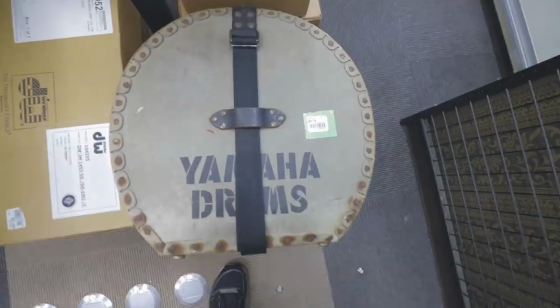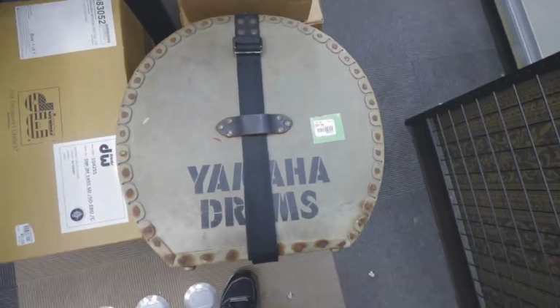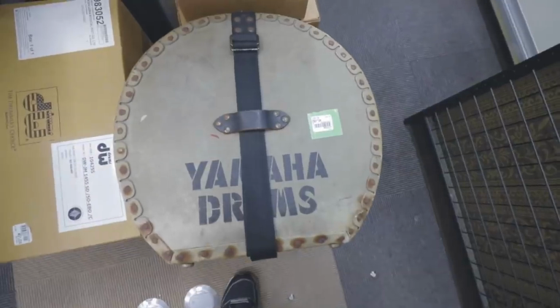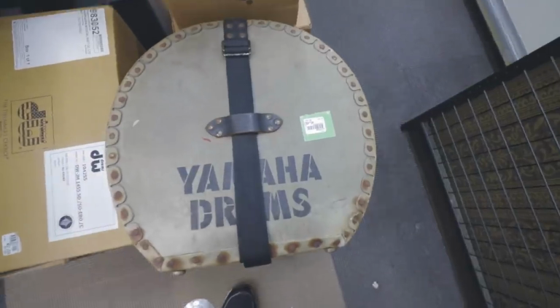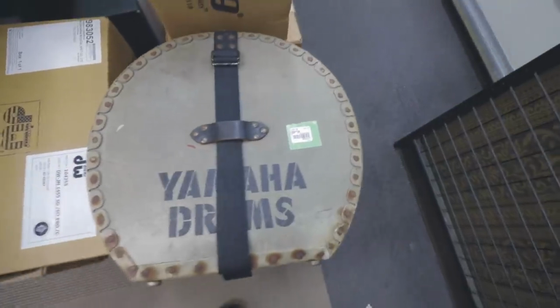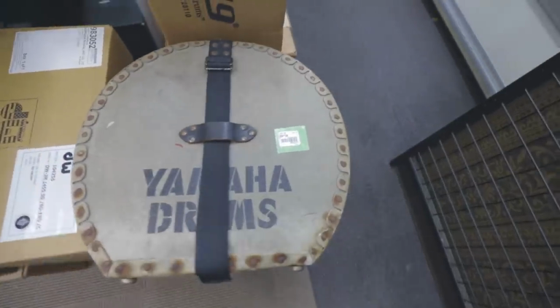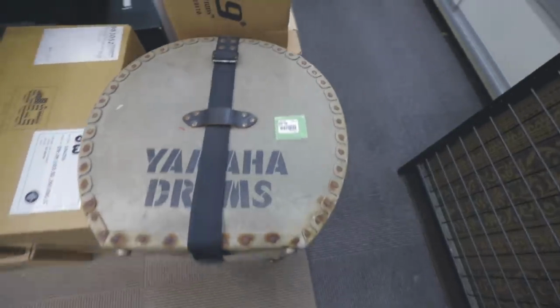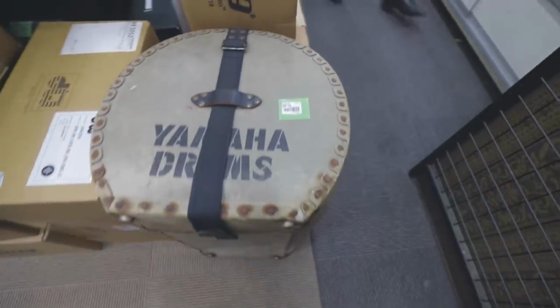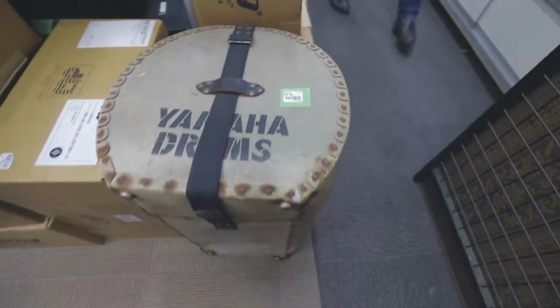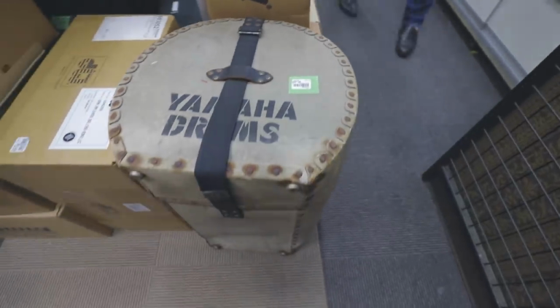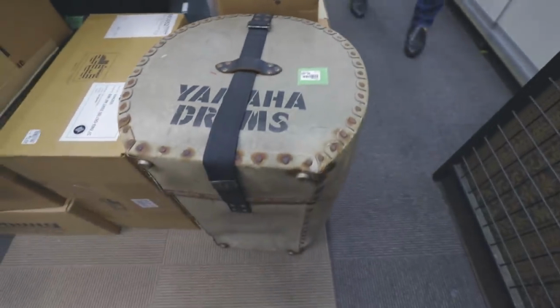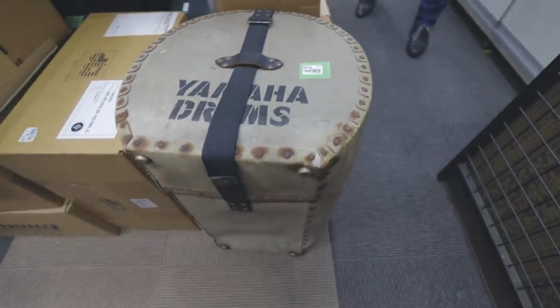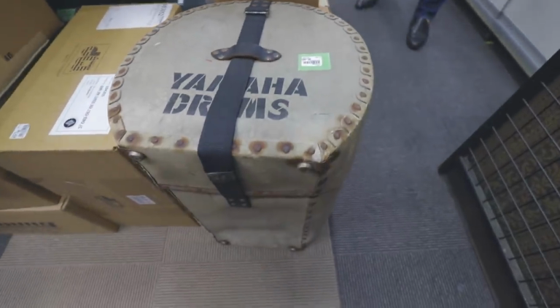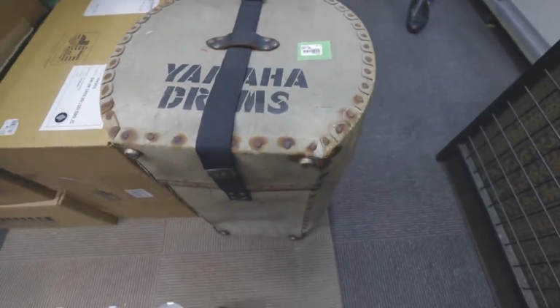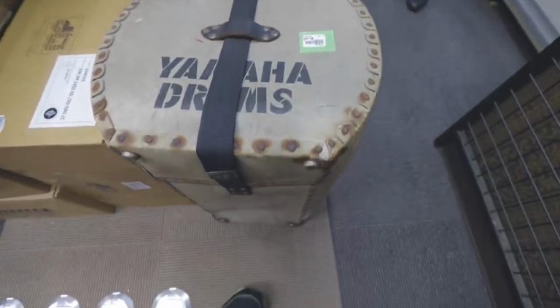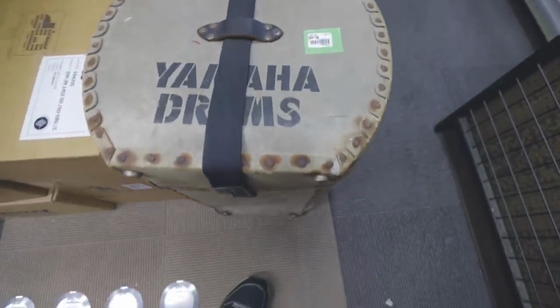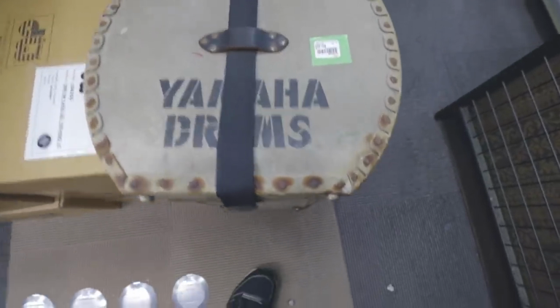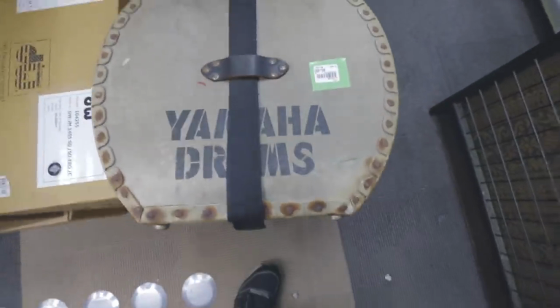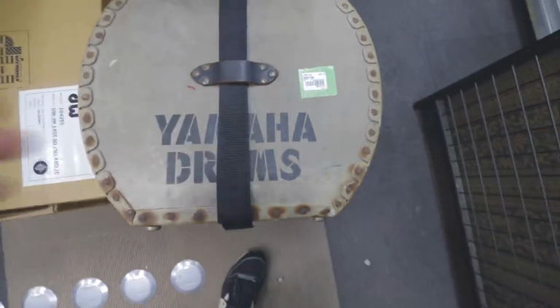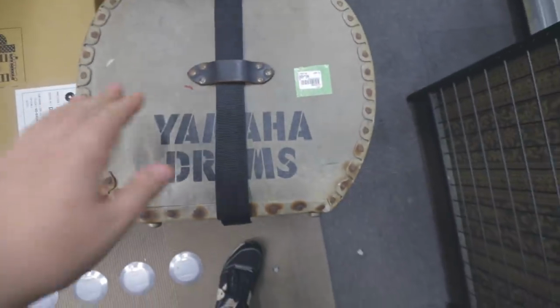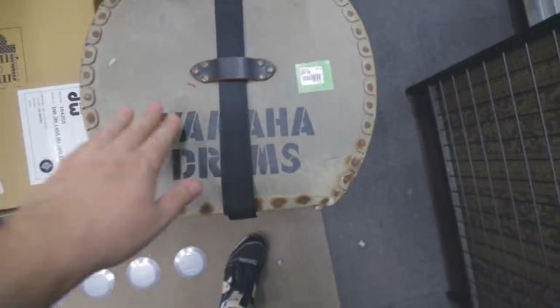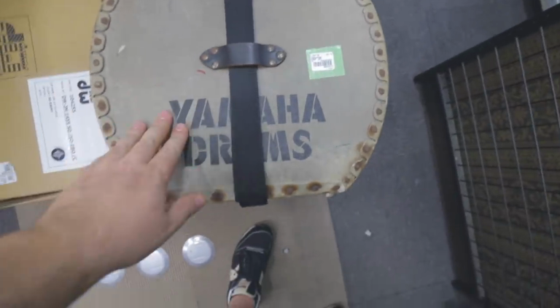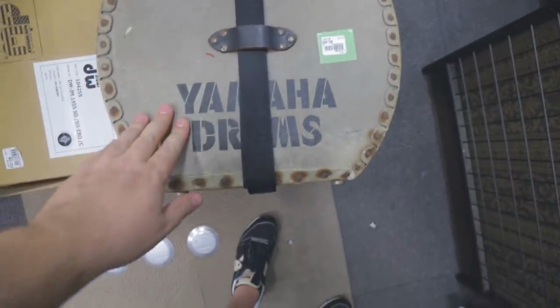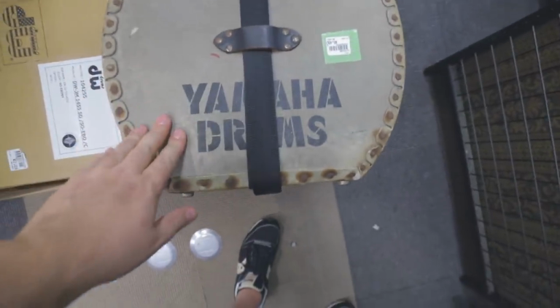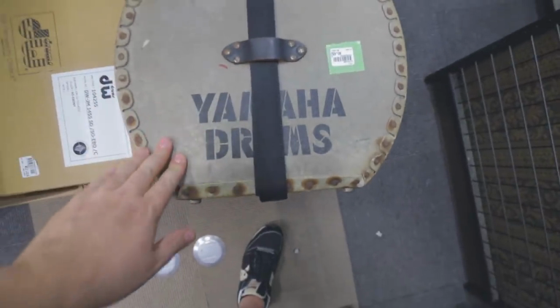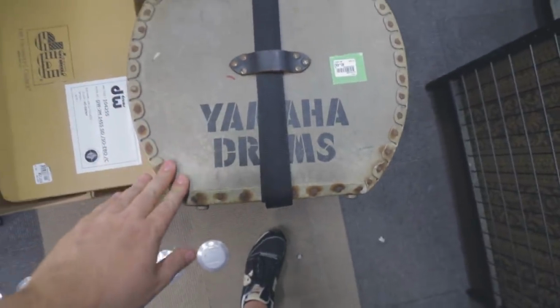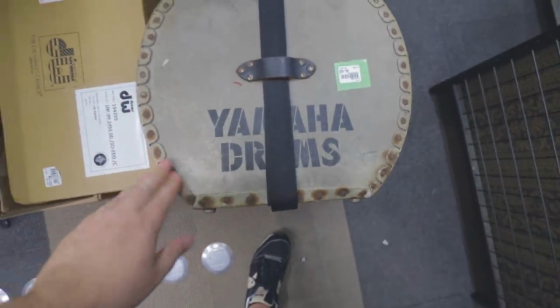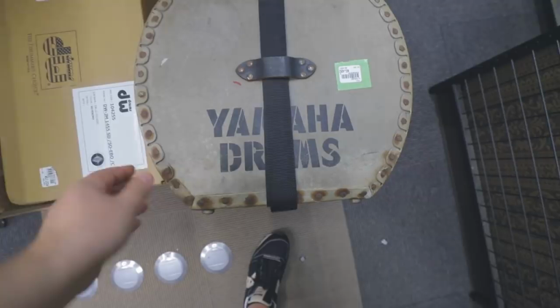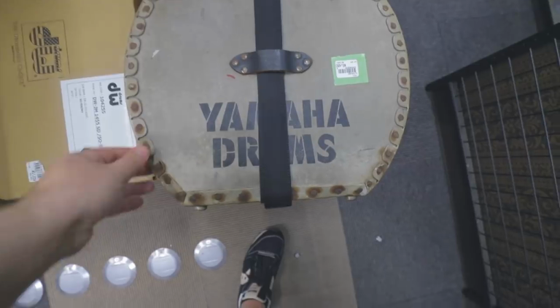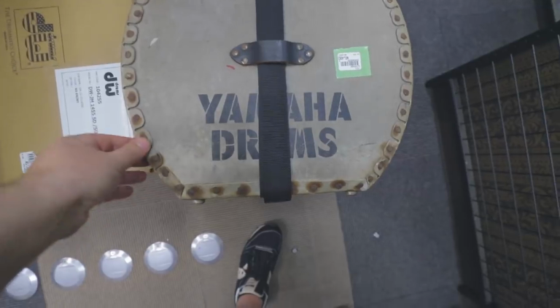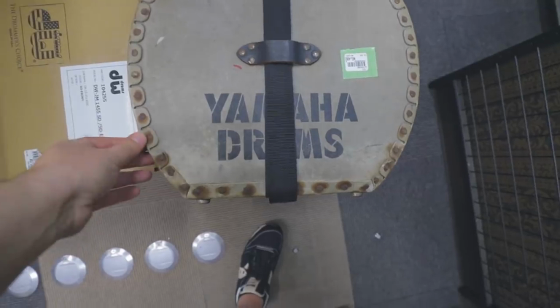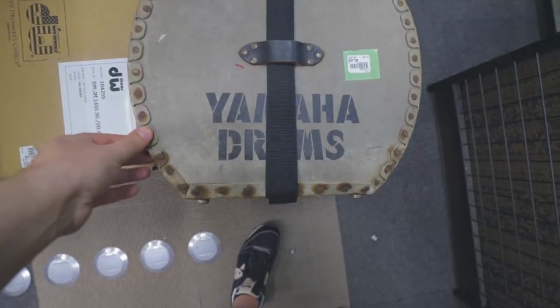Check out this early 70s road case from Yamaha Drums. I thought this was incredible.